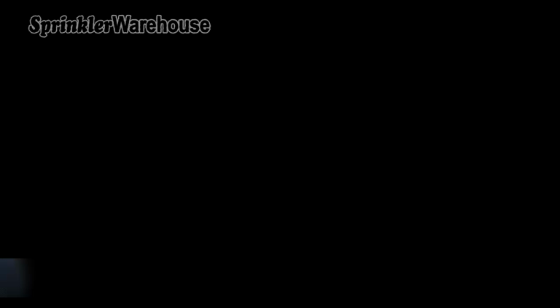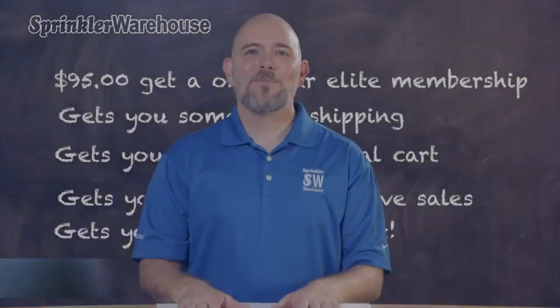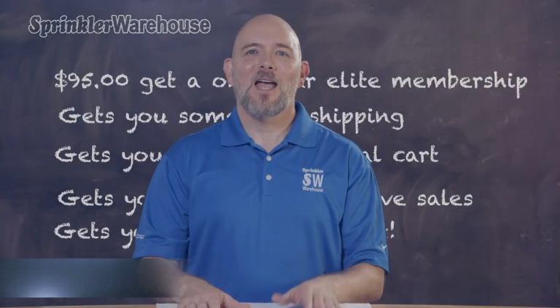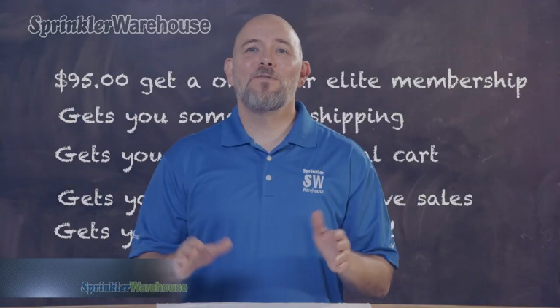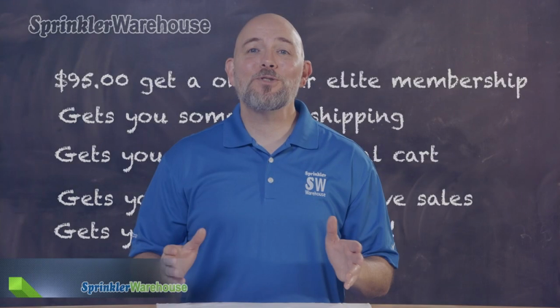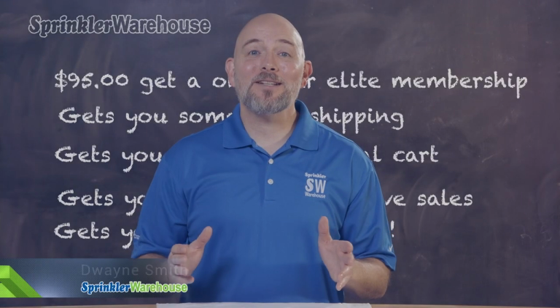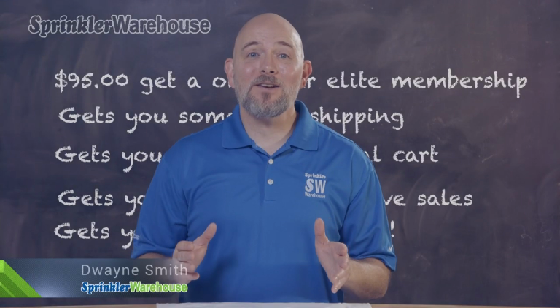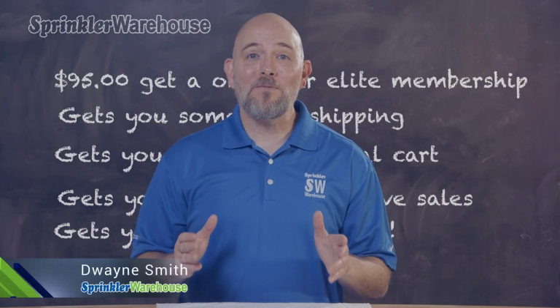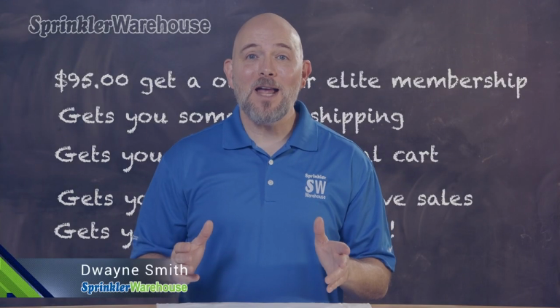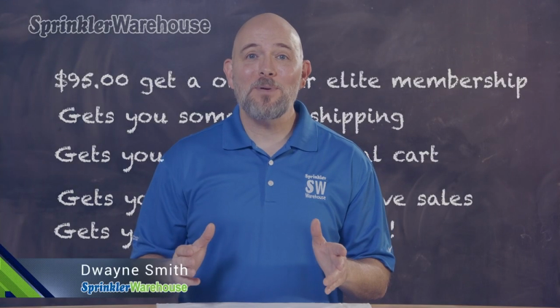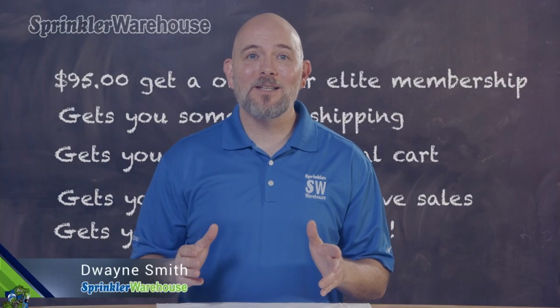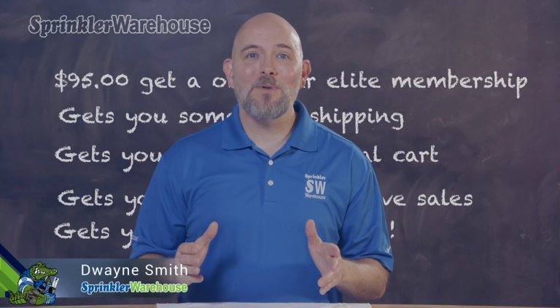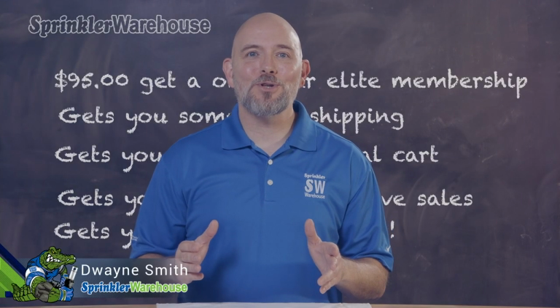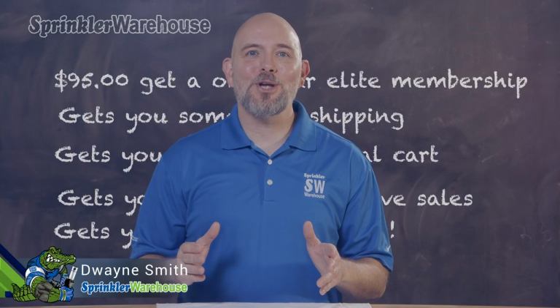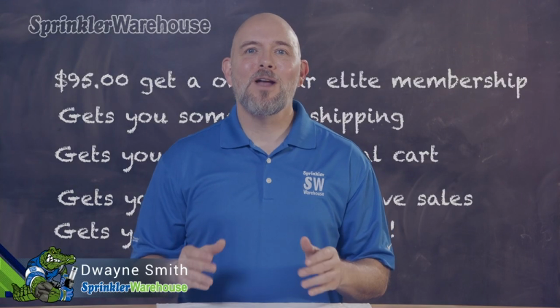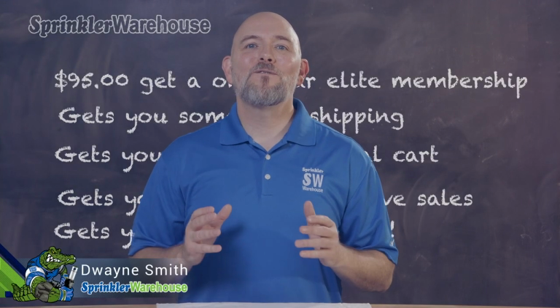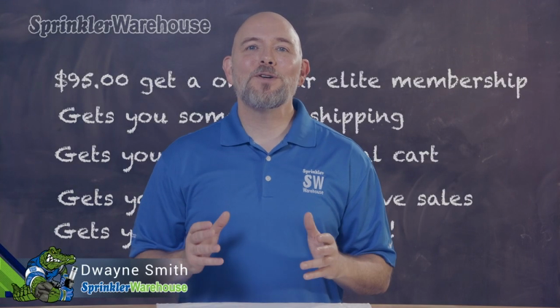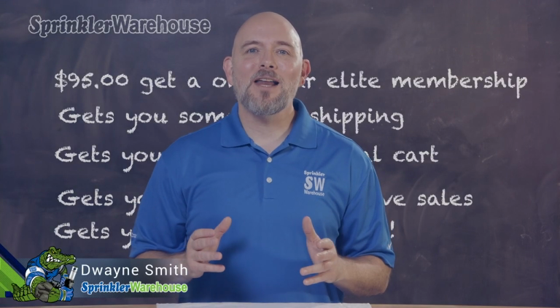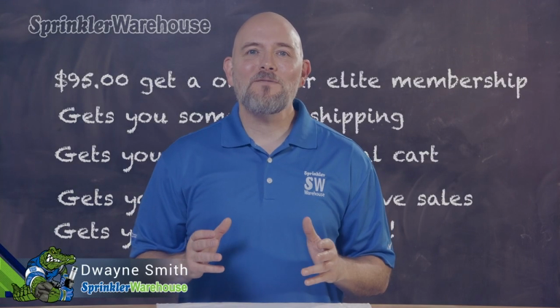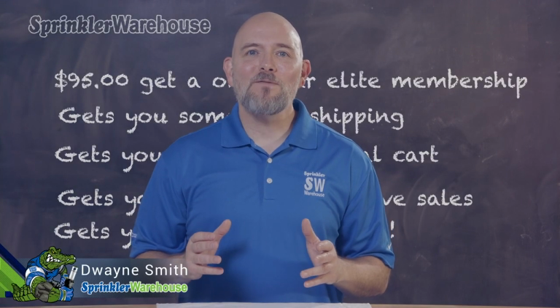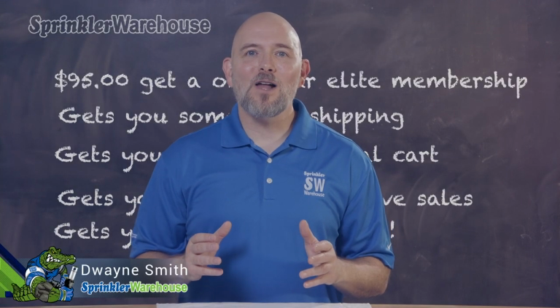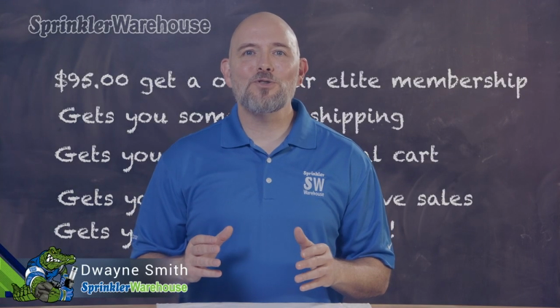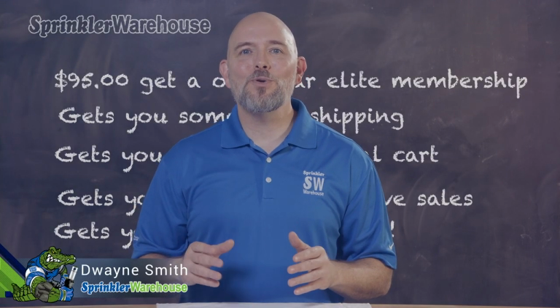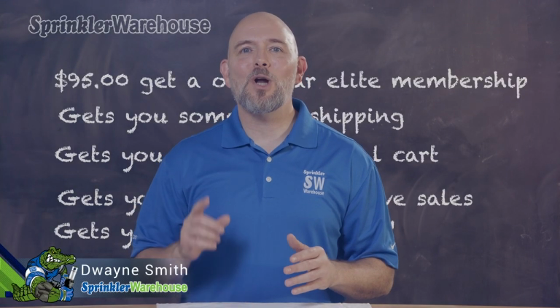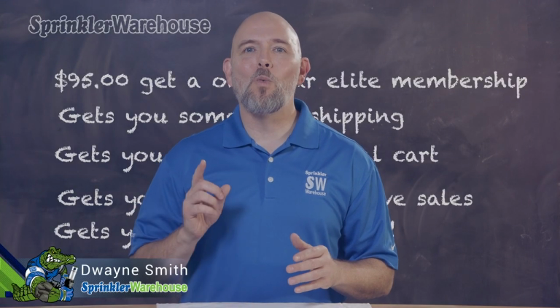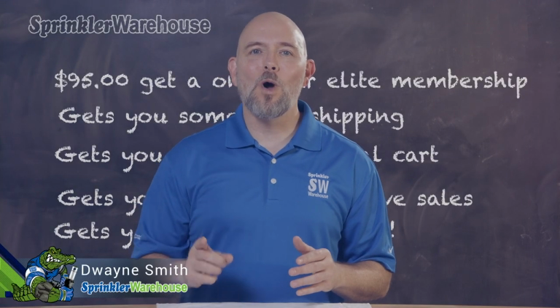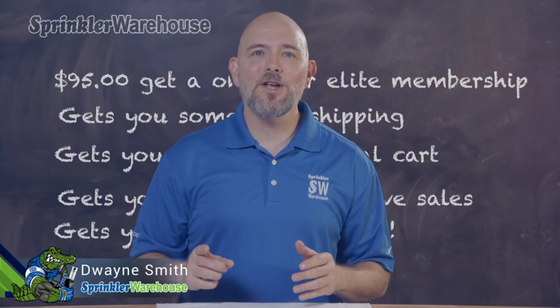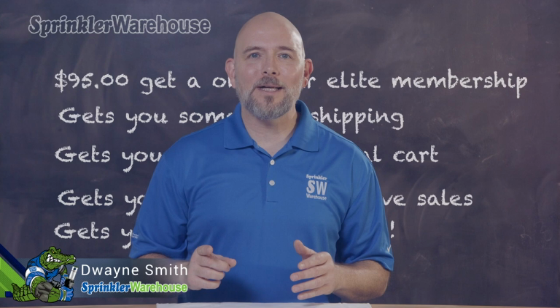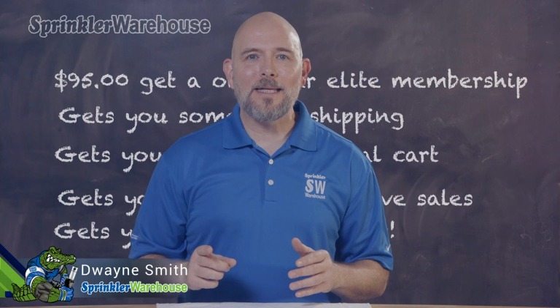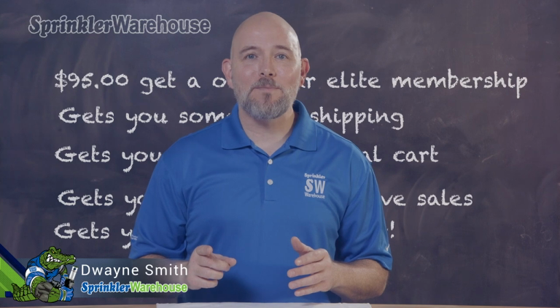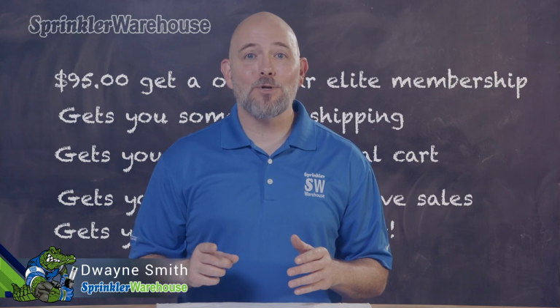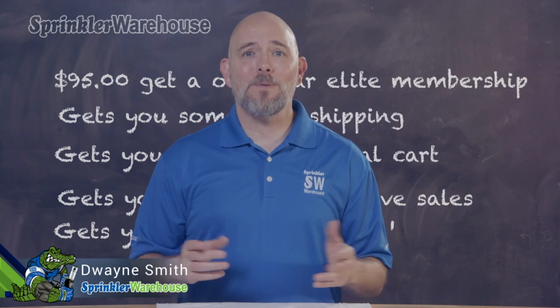Have you checked out our VIP Elite Membership? For $95, you get a one-year Elite Membership.